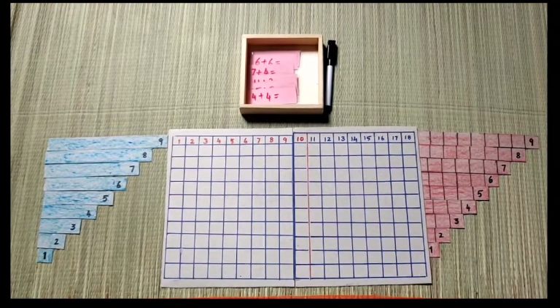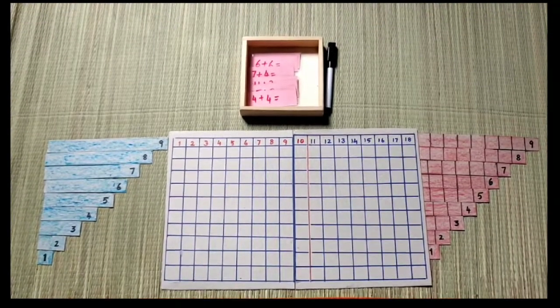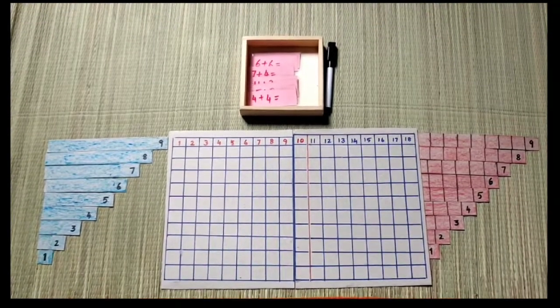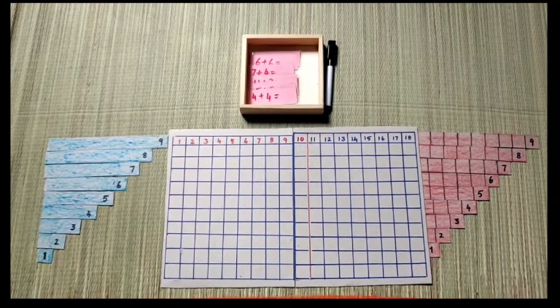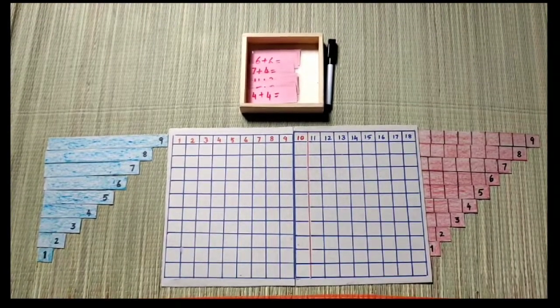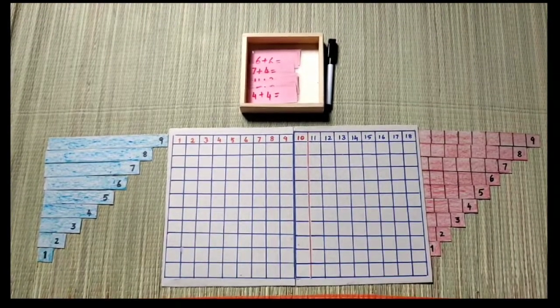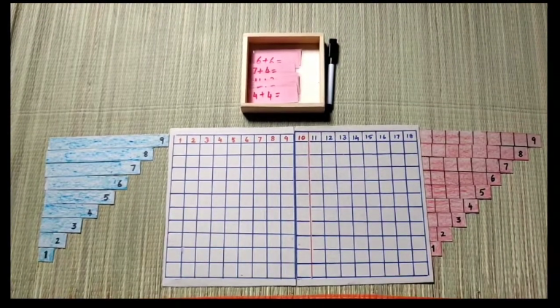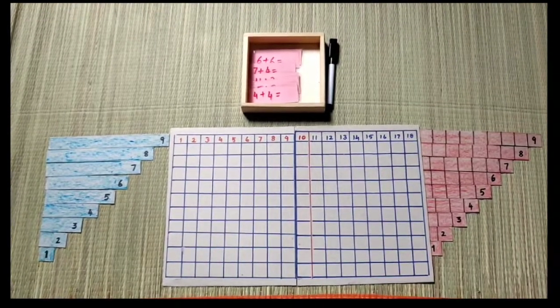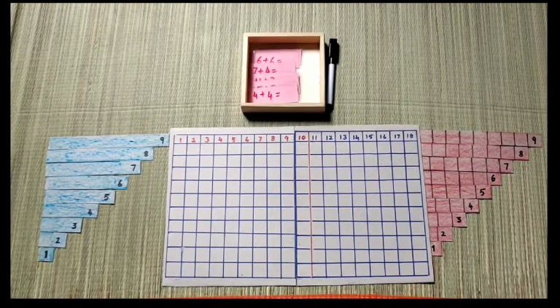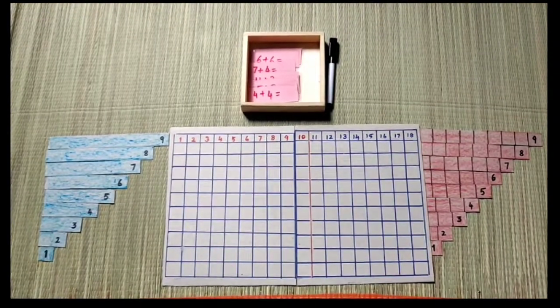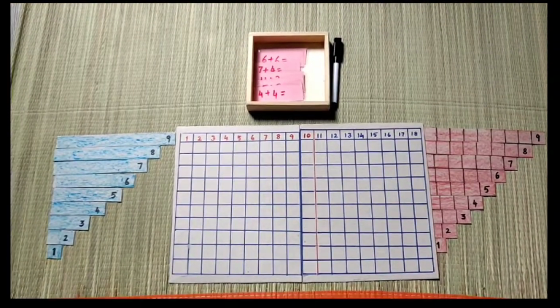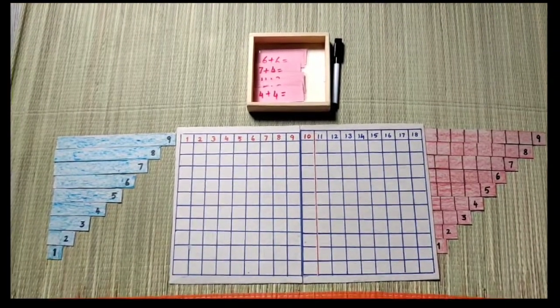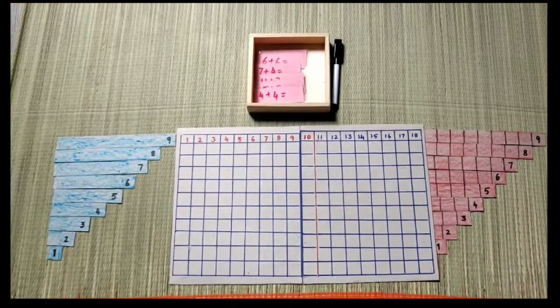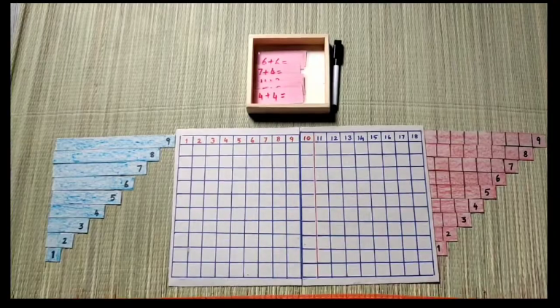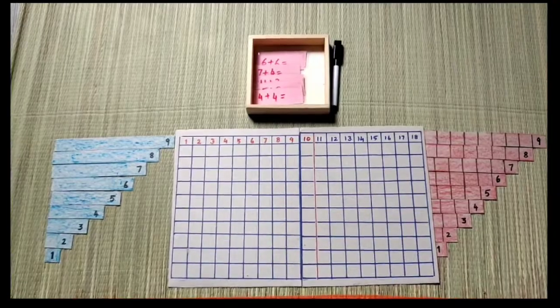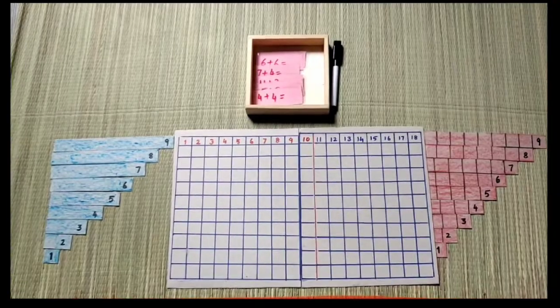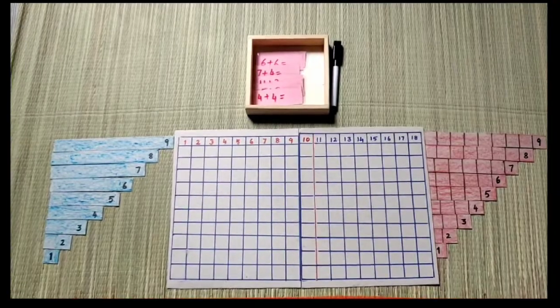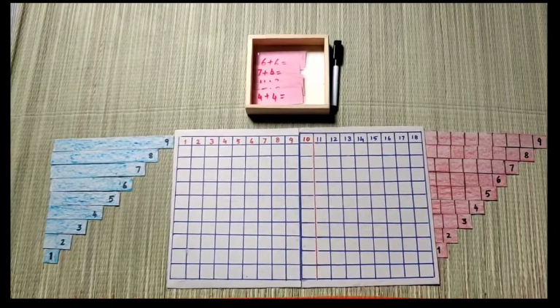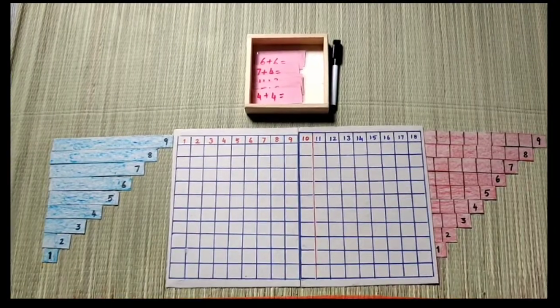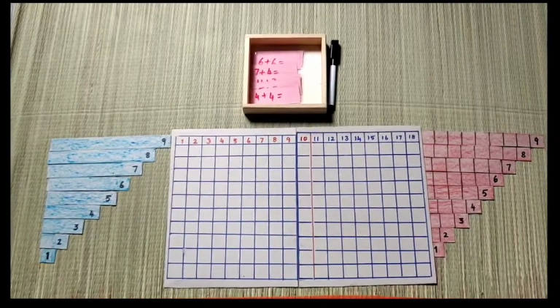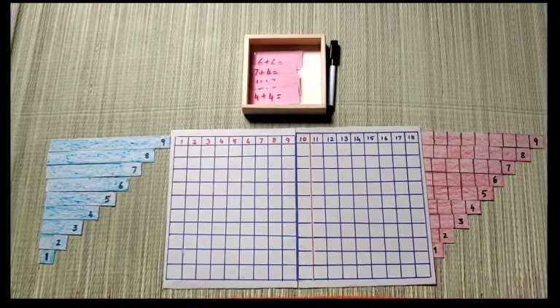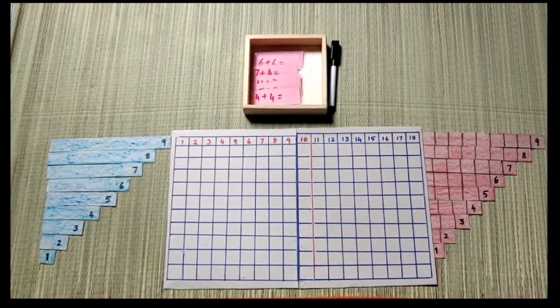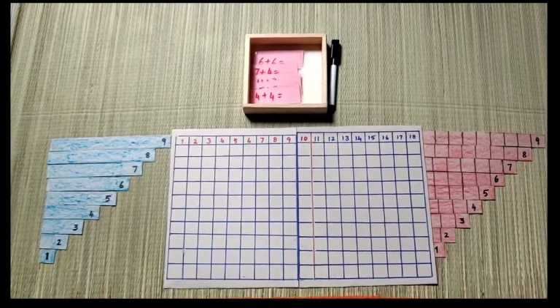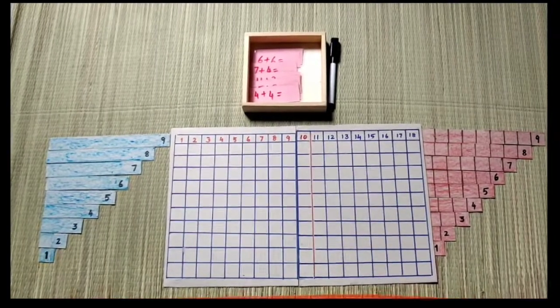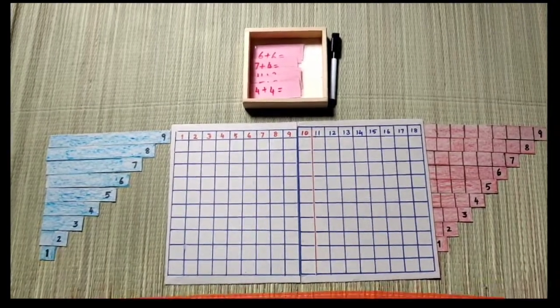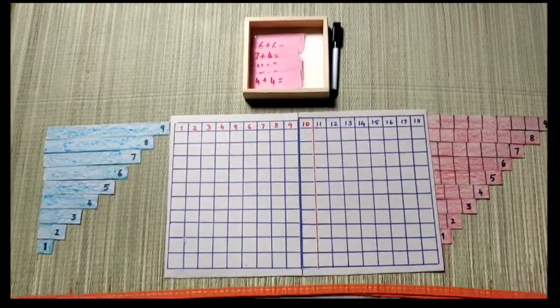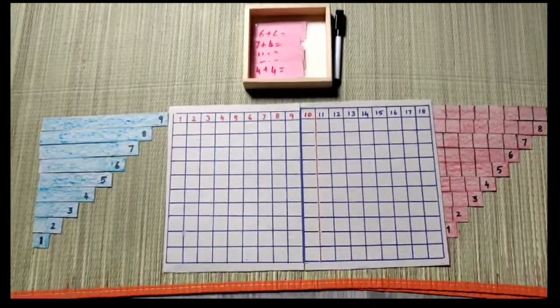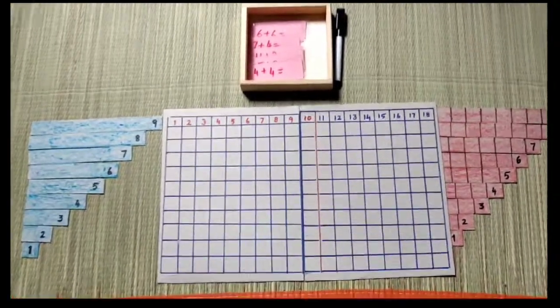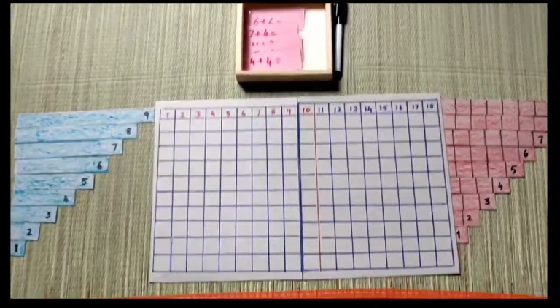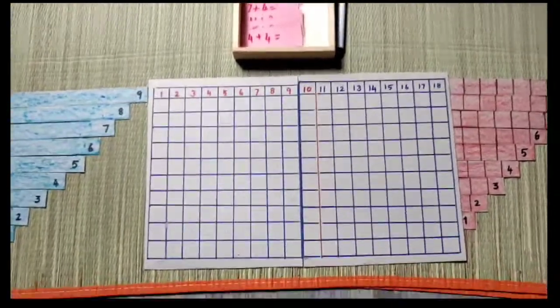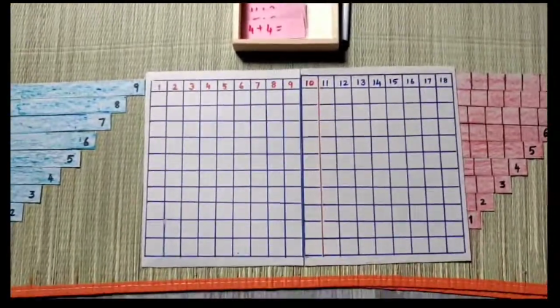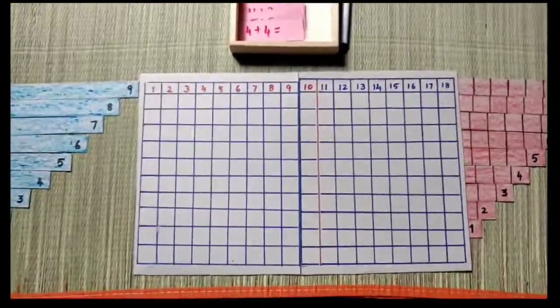This is how we do it. First, how to make this one? Just make this cardboard.